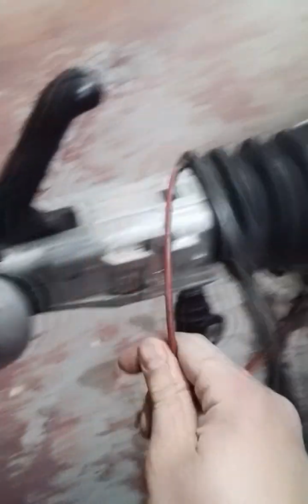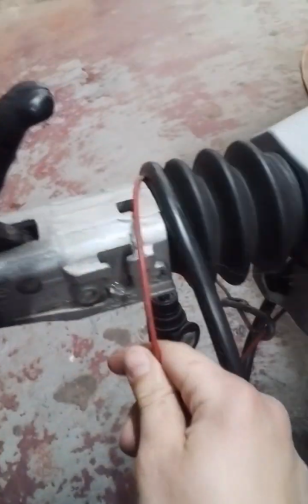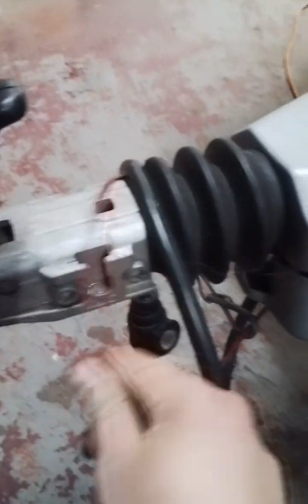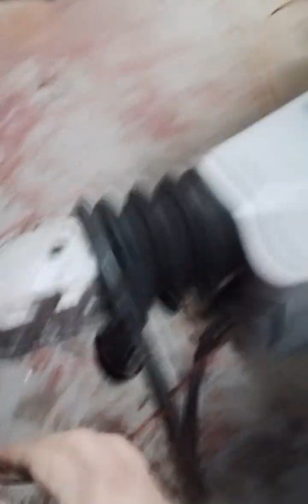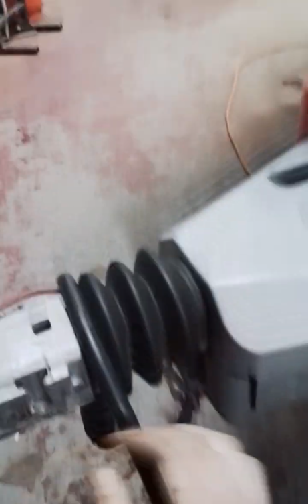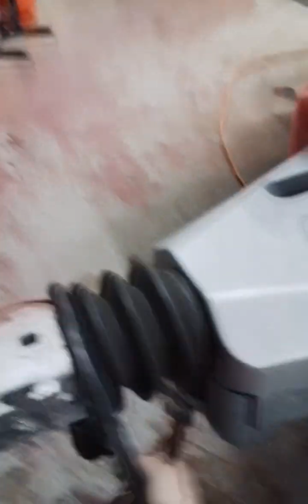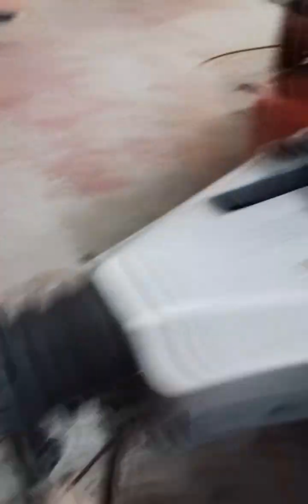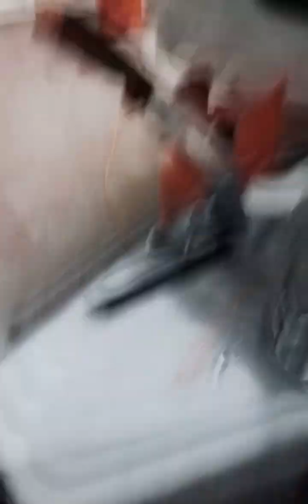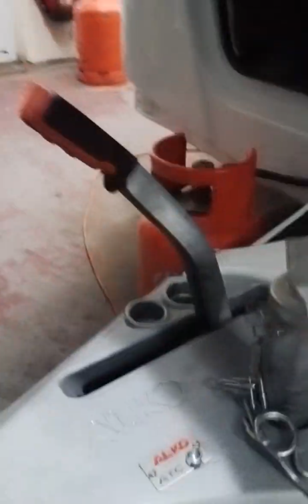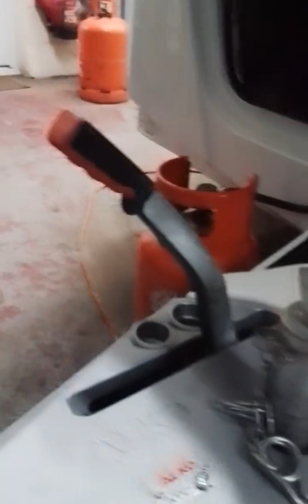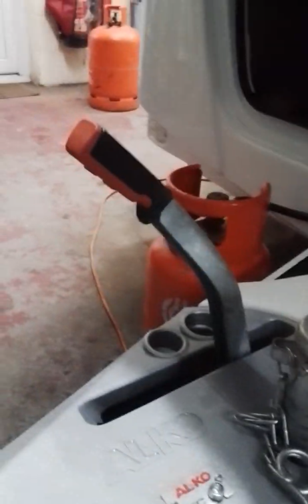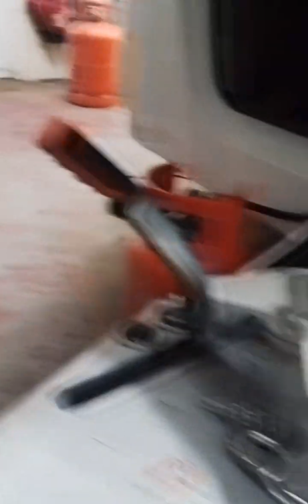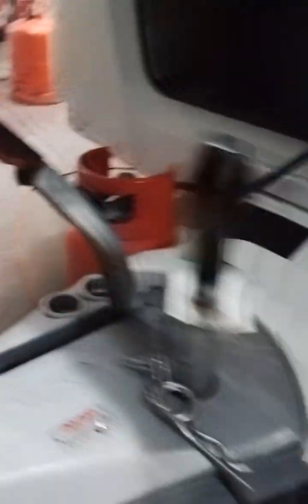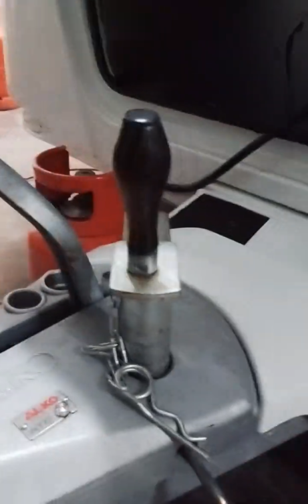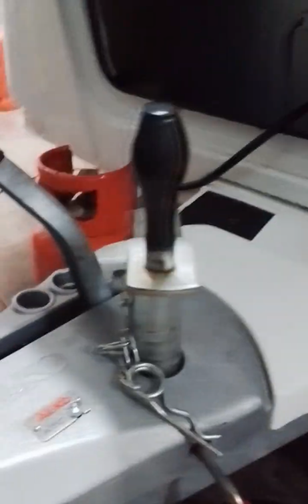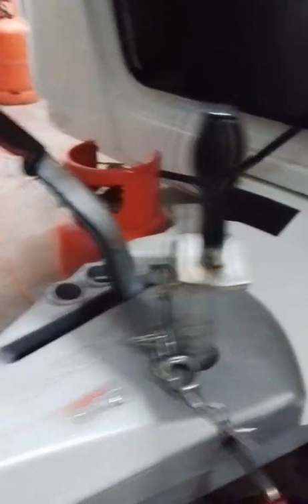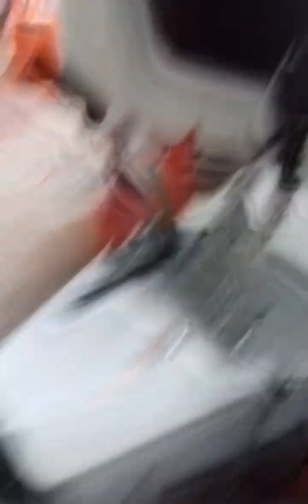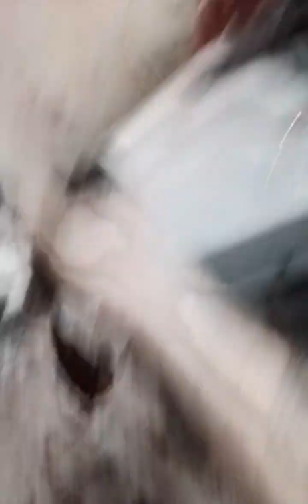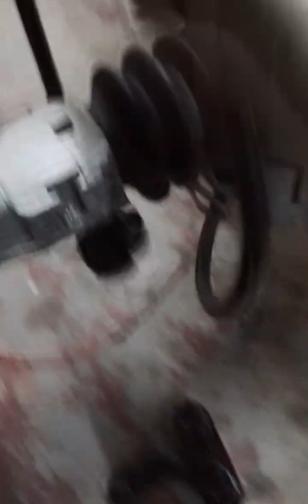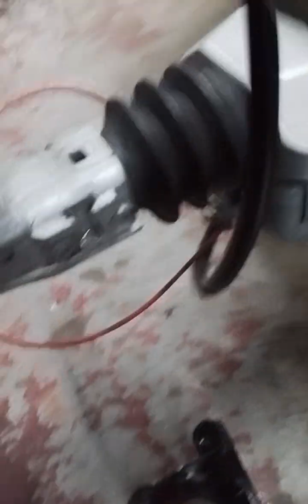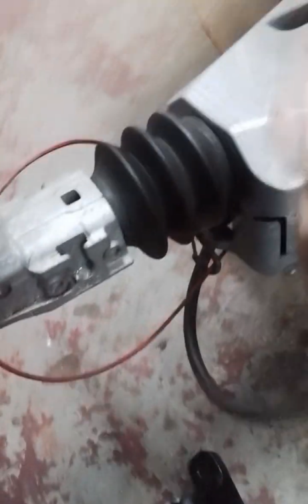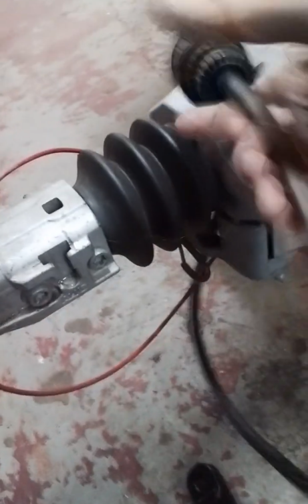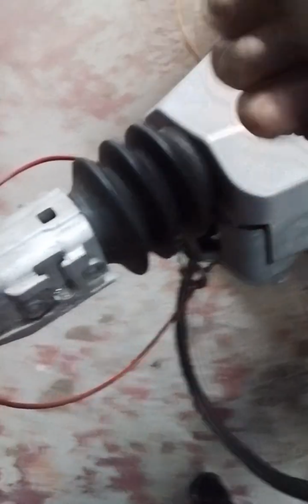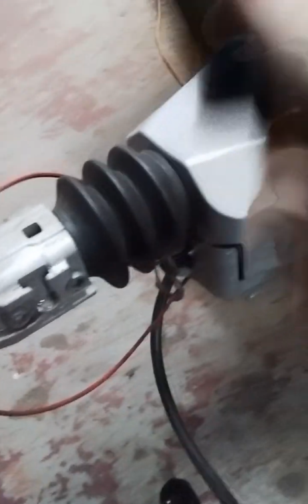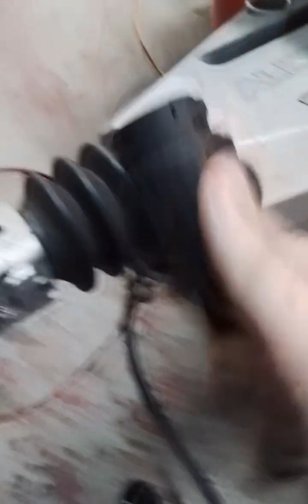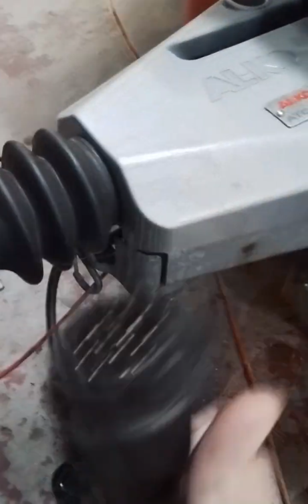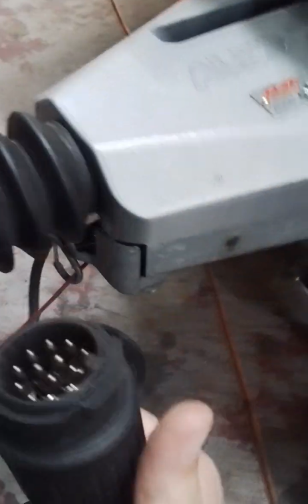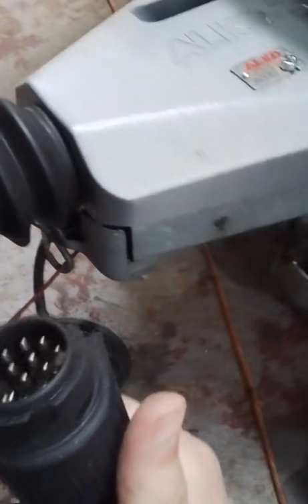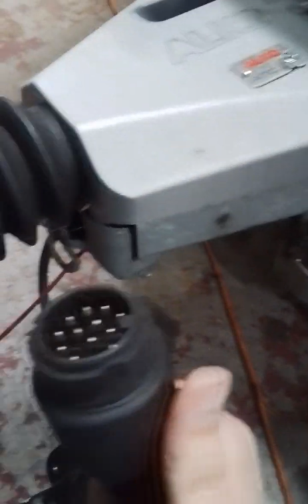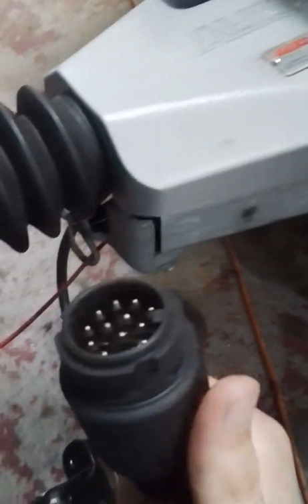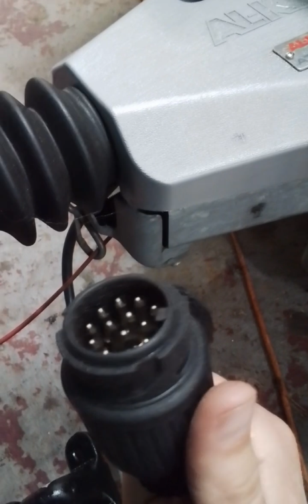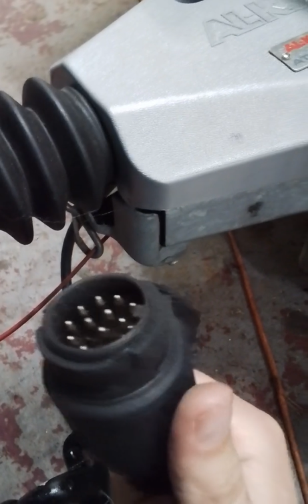Moving back, we have your breakaway cable, handbrake, jockey wheel, and 13-pin plug.